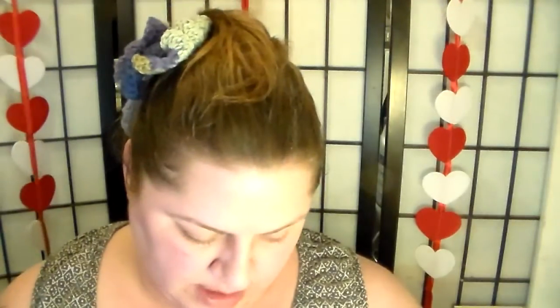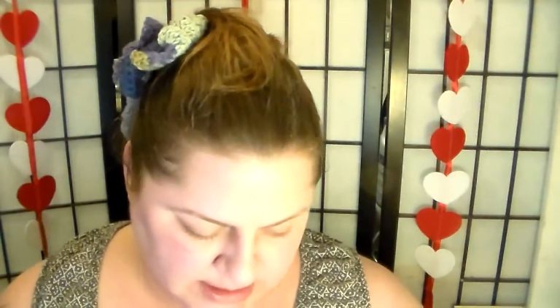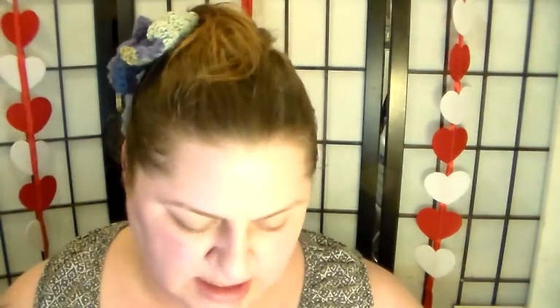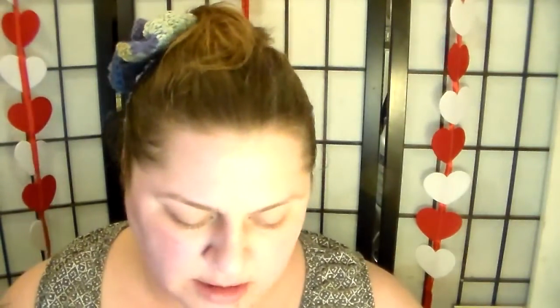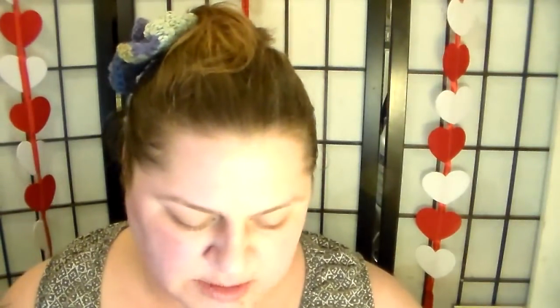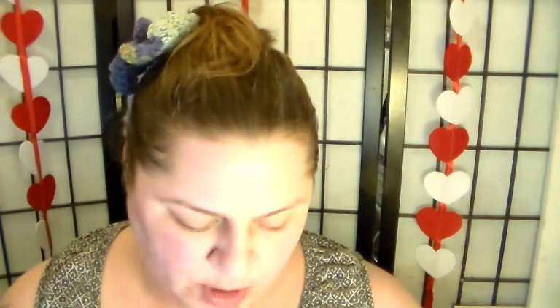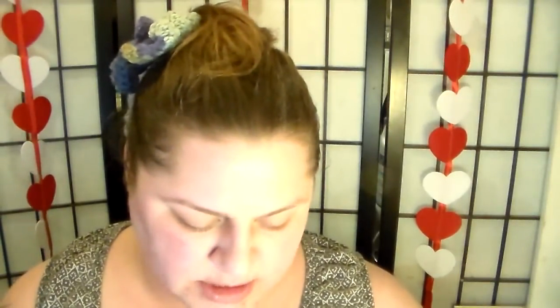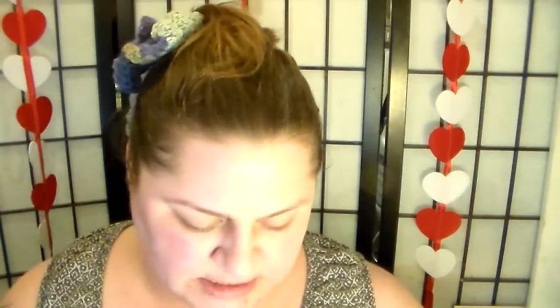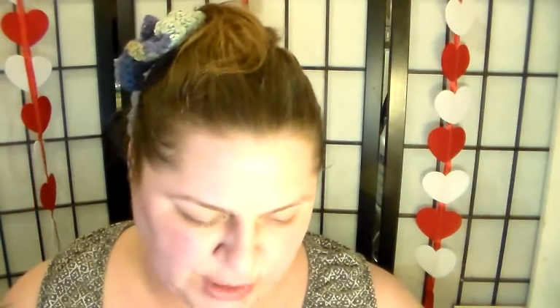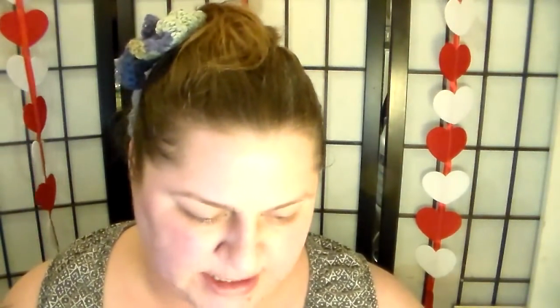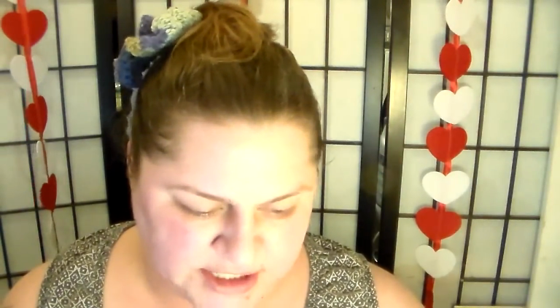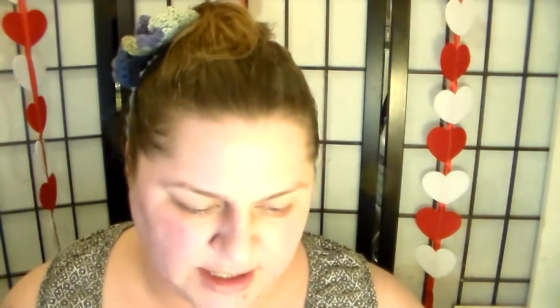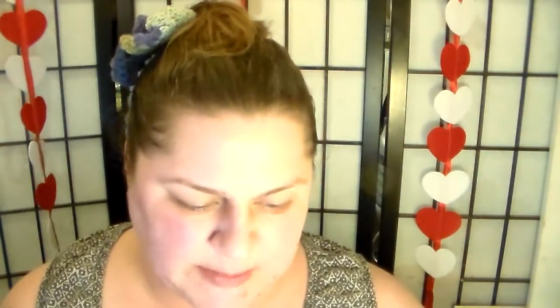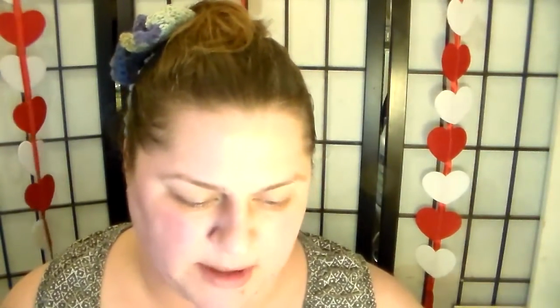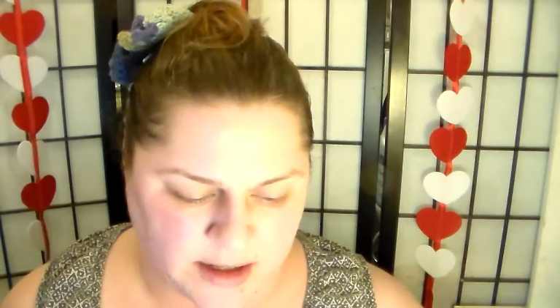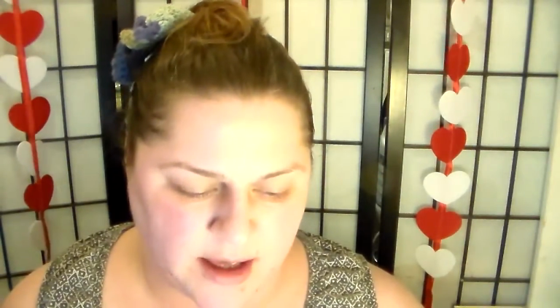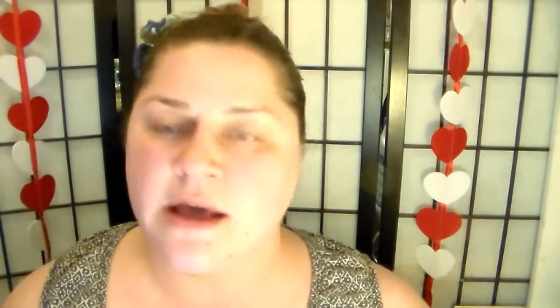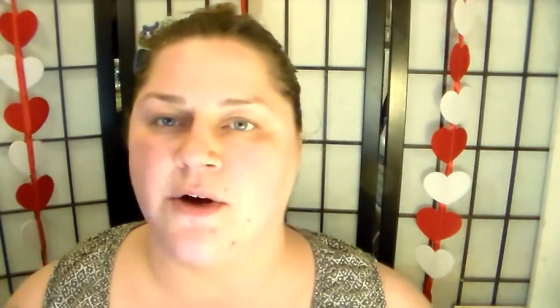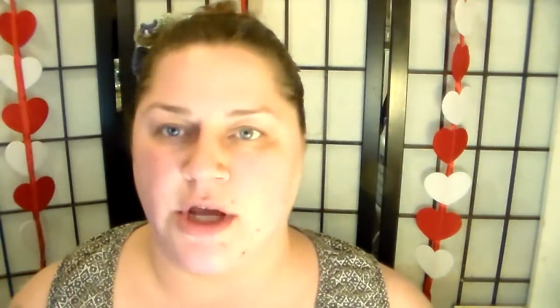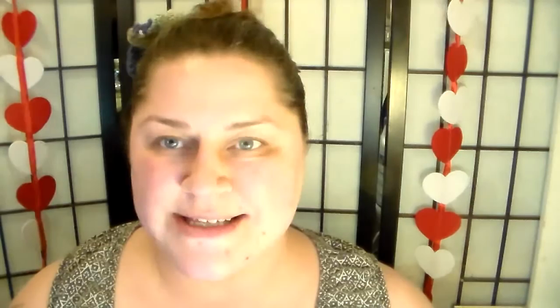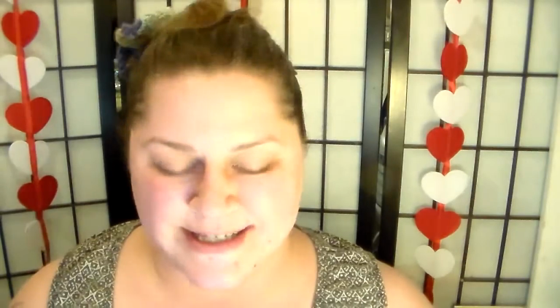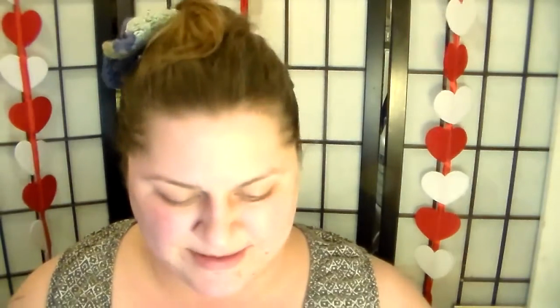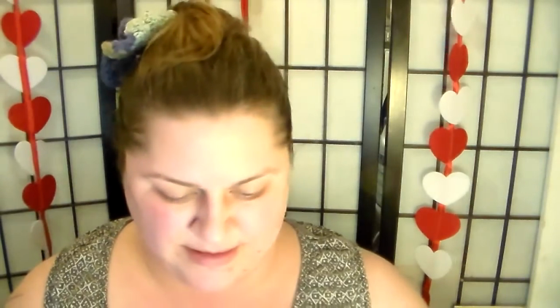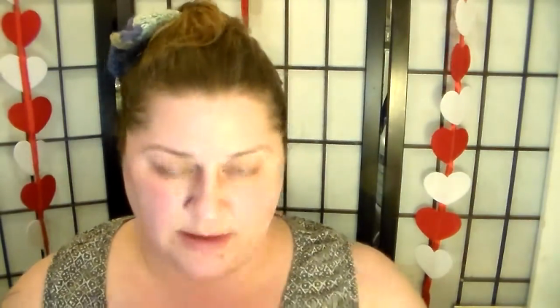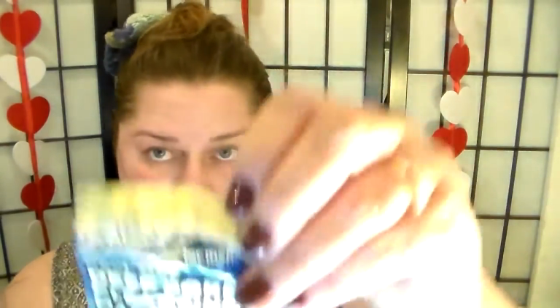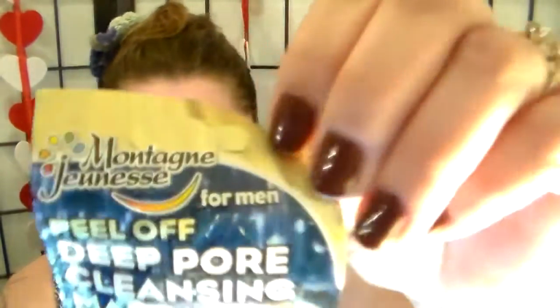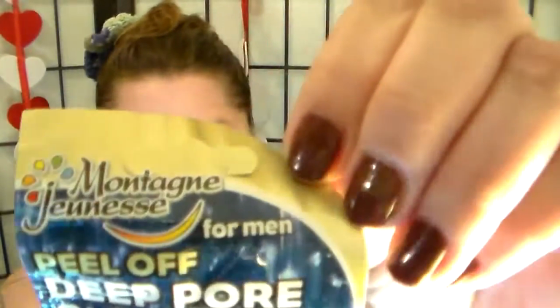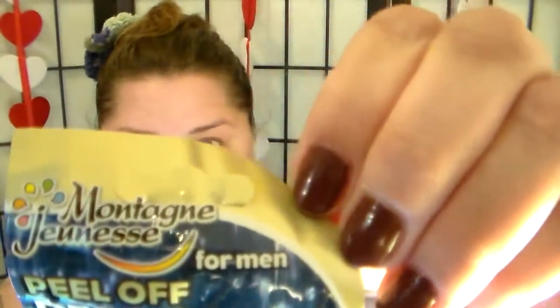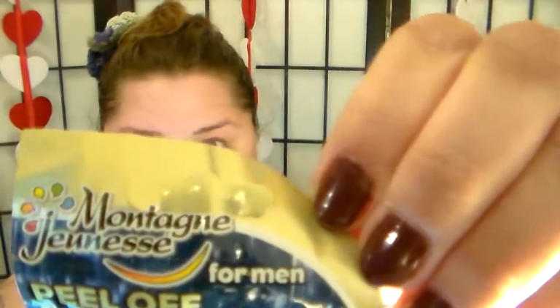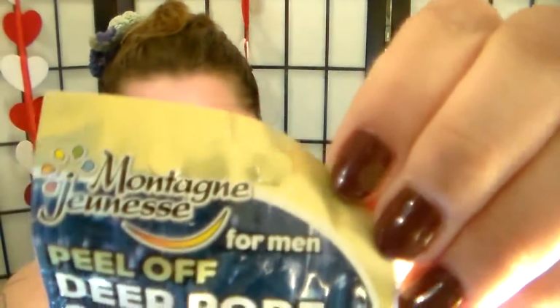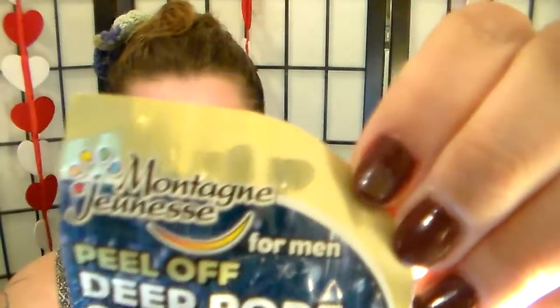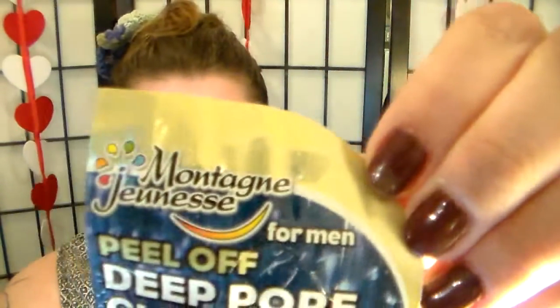It says it unclogs pores, mess-free, and conditioning. It's by Madhanya Yanis. Madhanya Yanis.